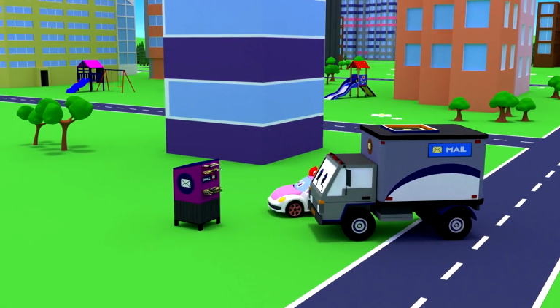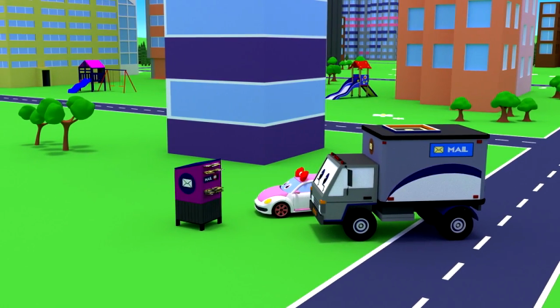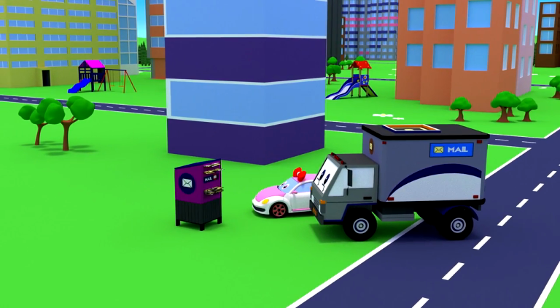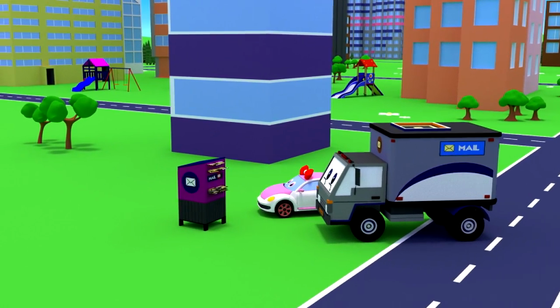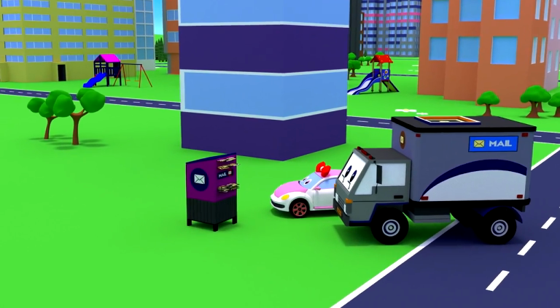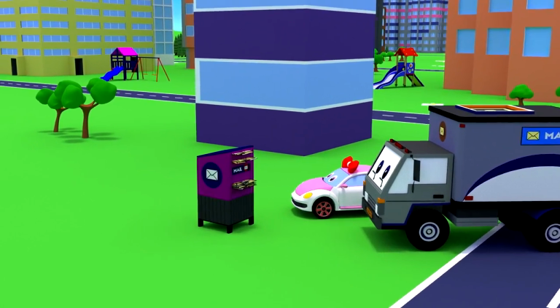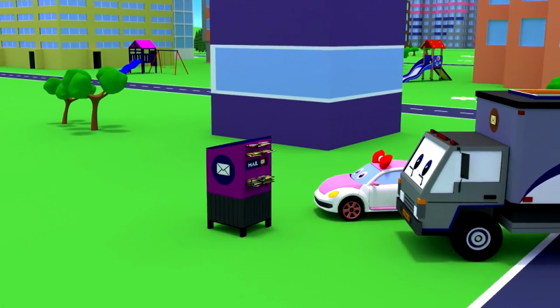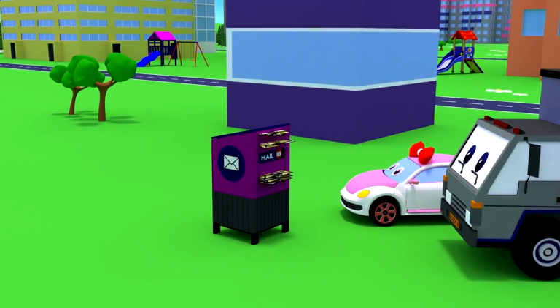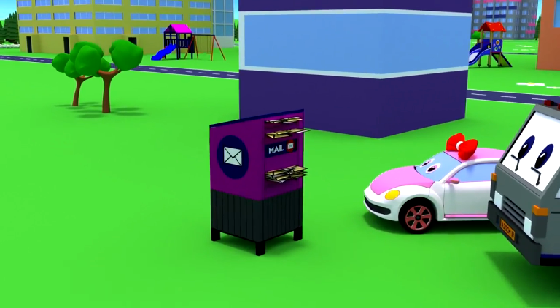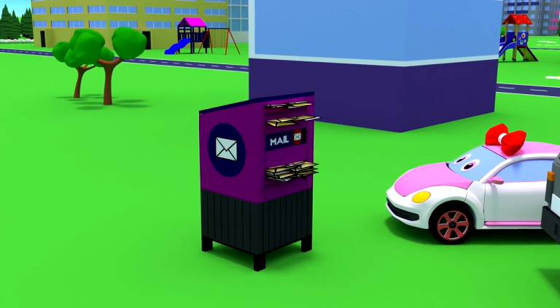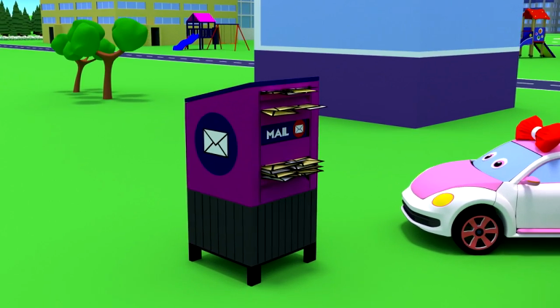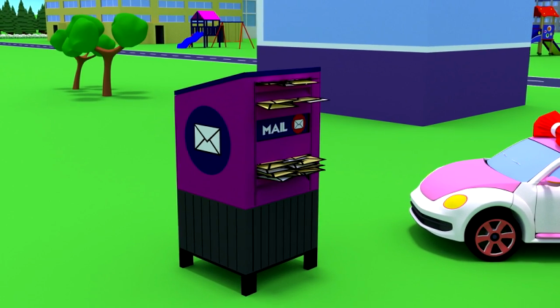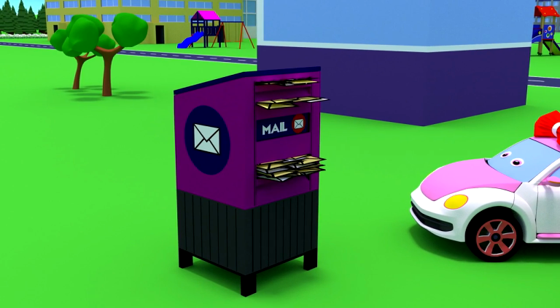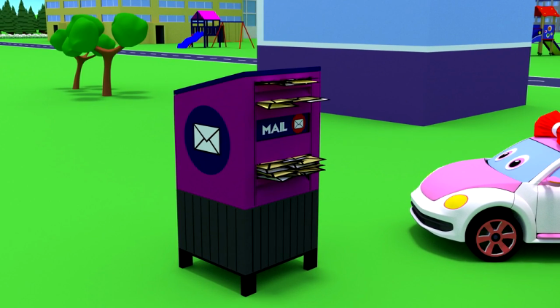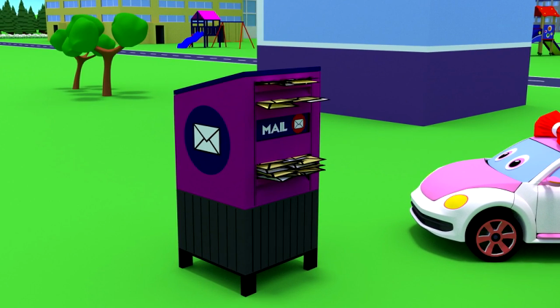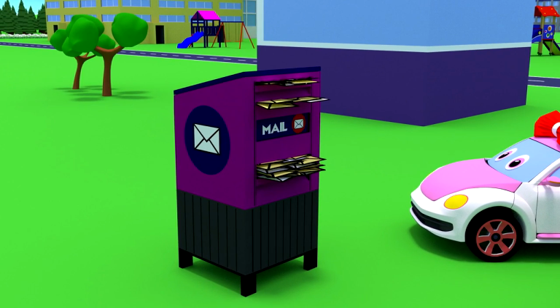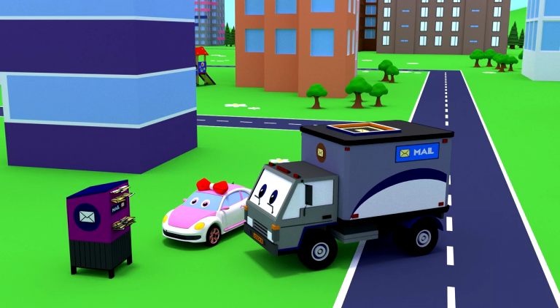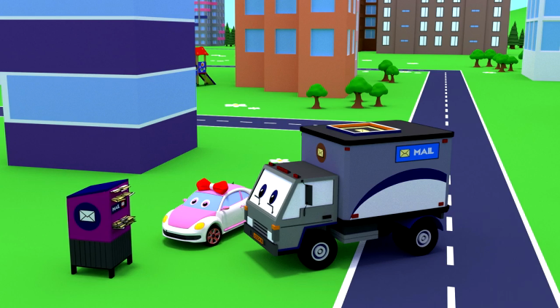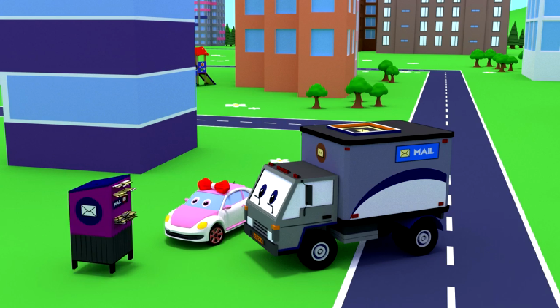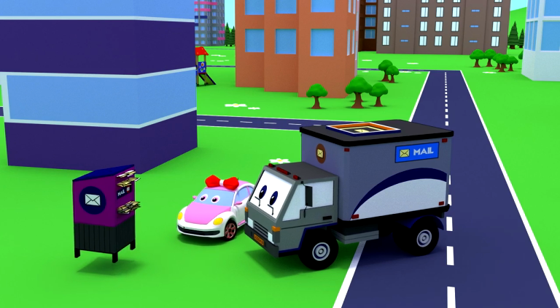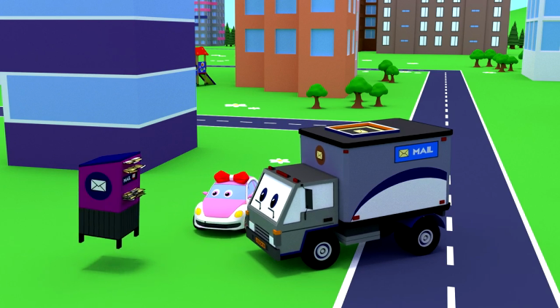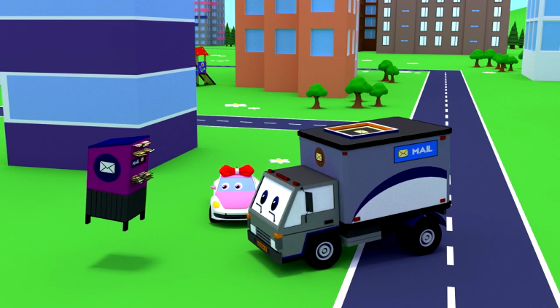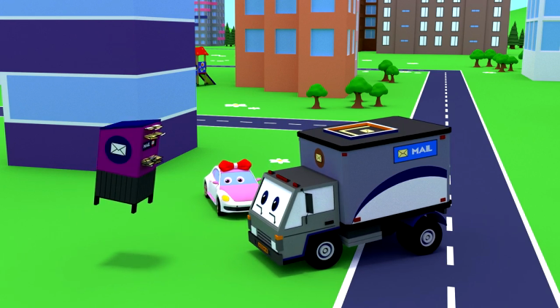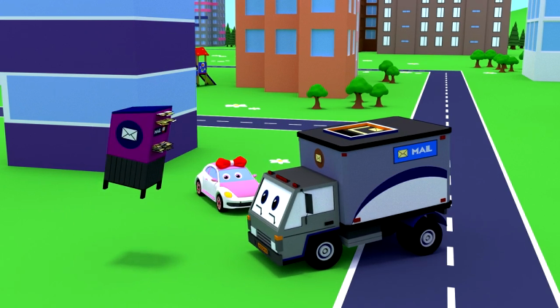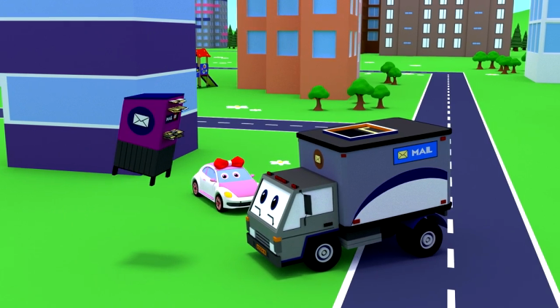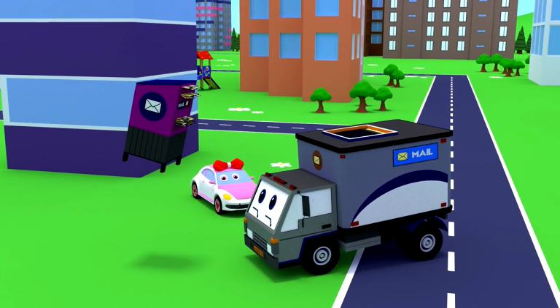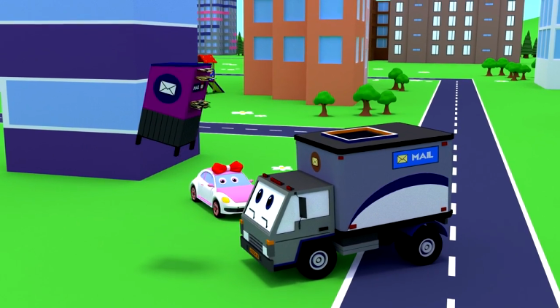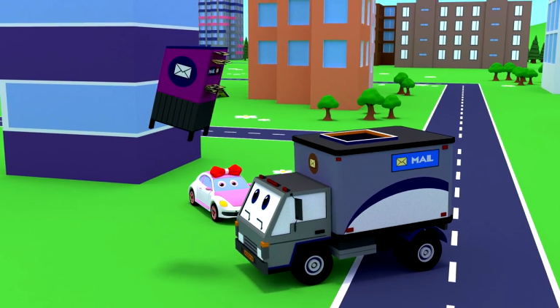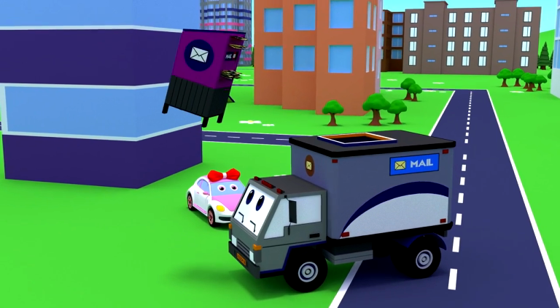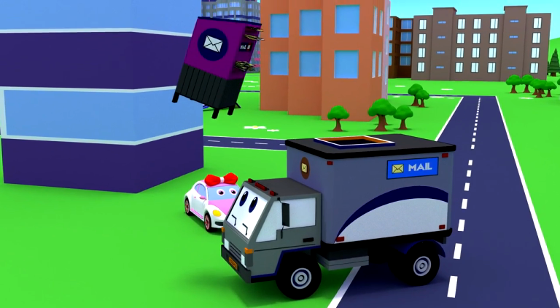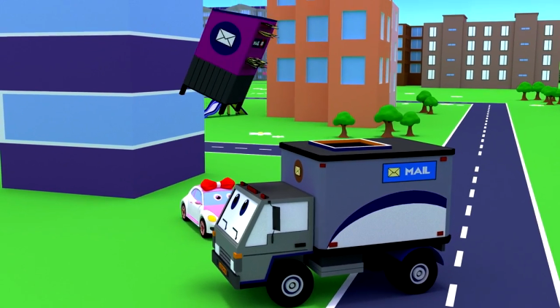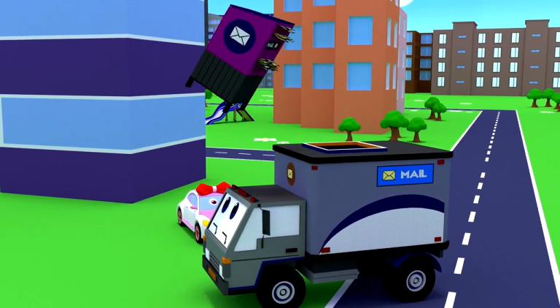Wow! Here is one more mailbox full of letters. Let's free it from letters.